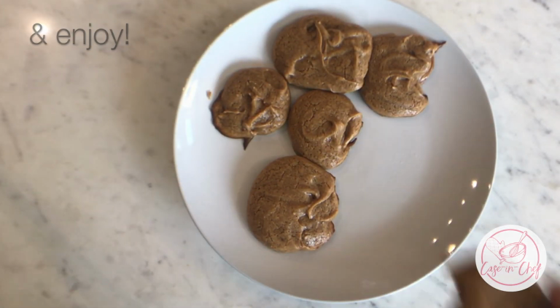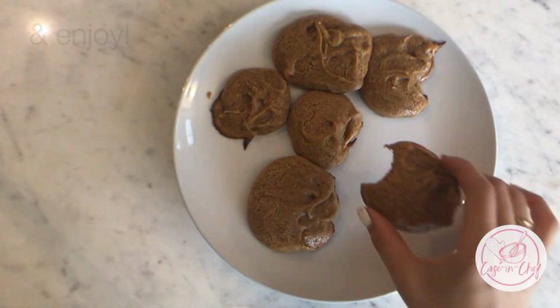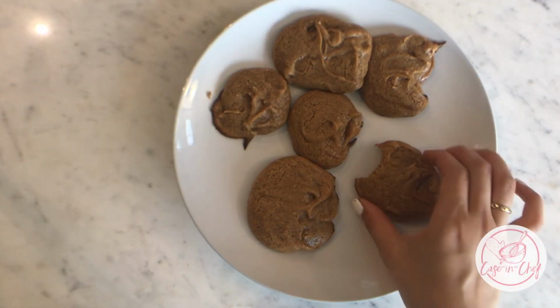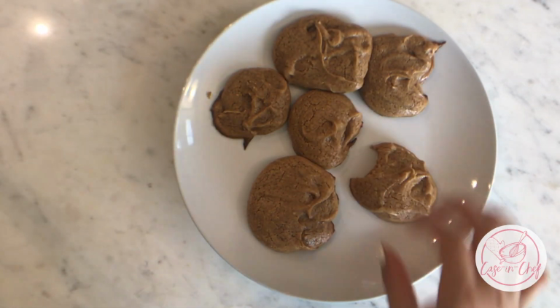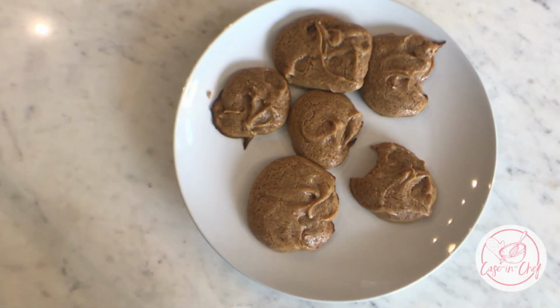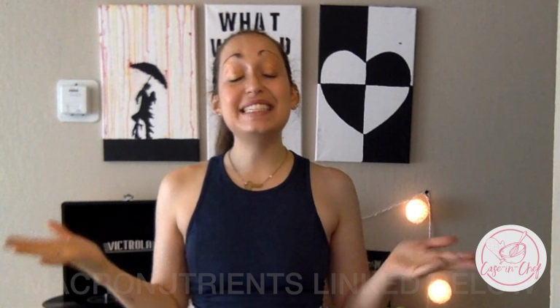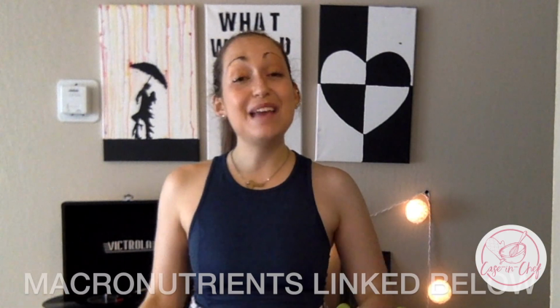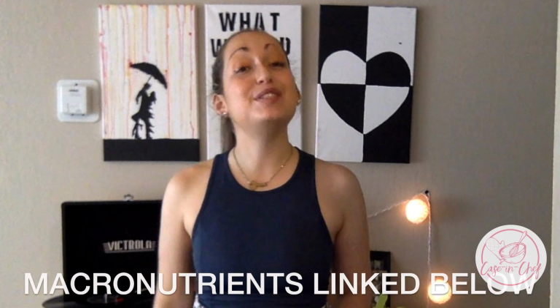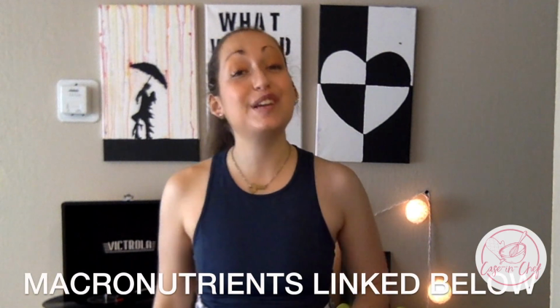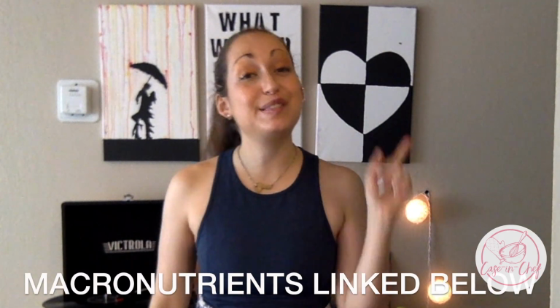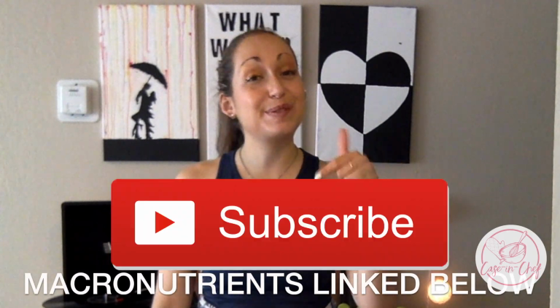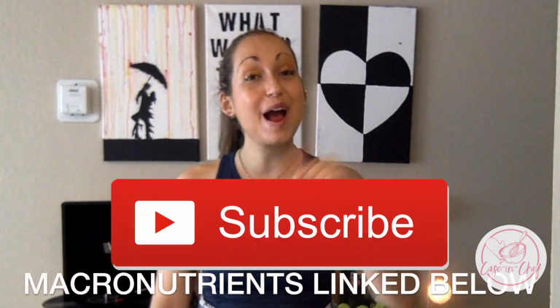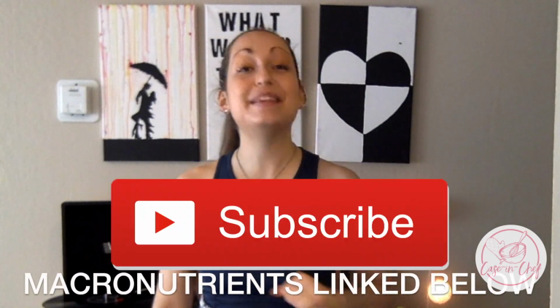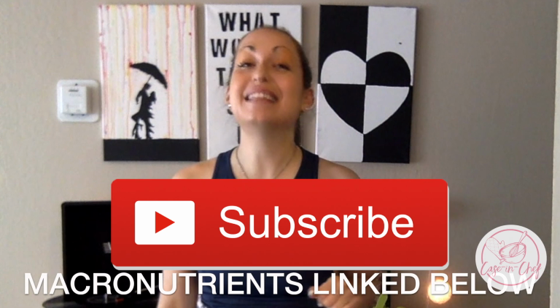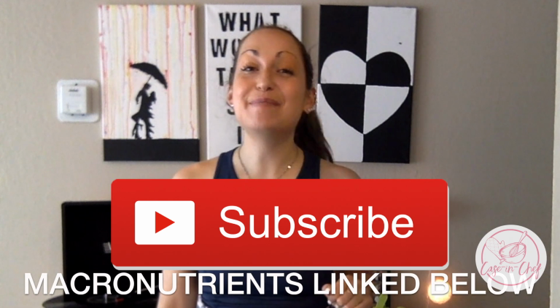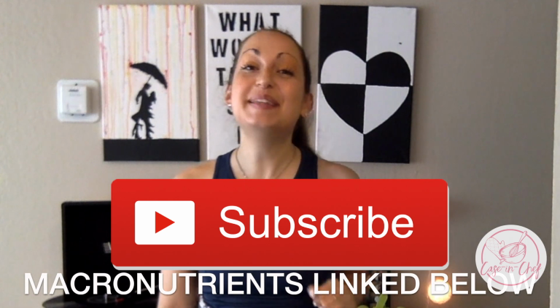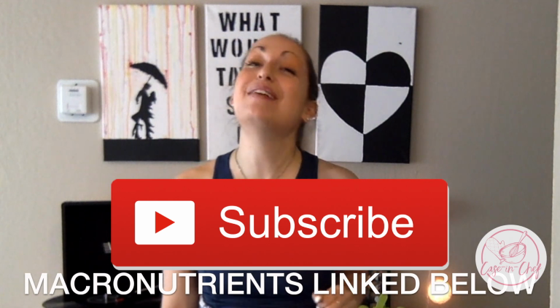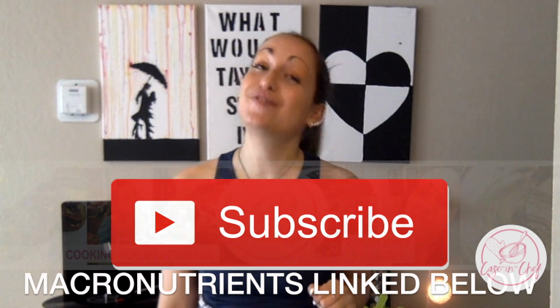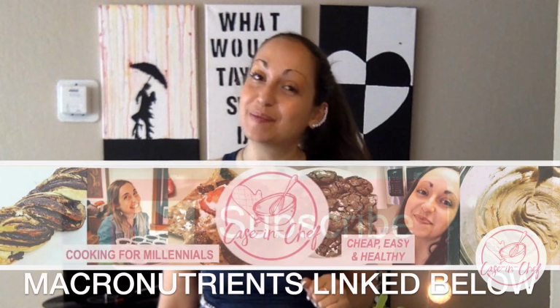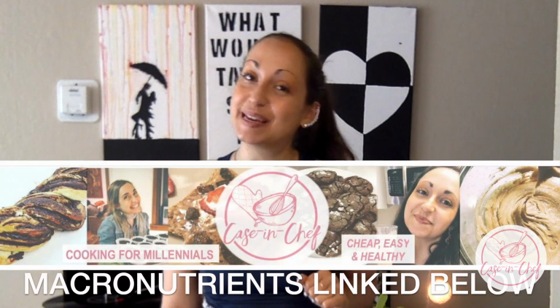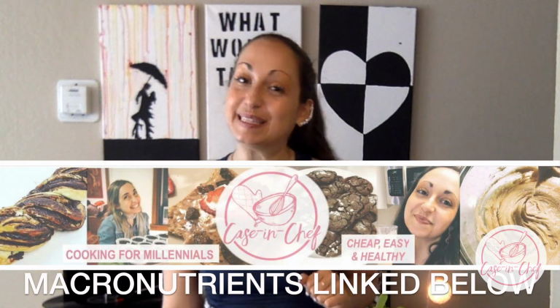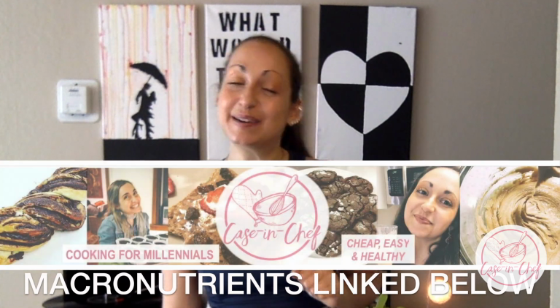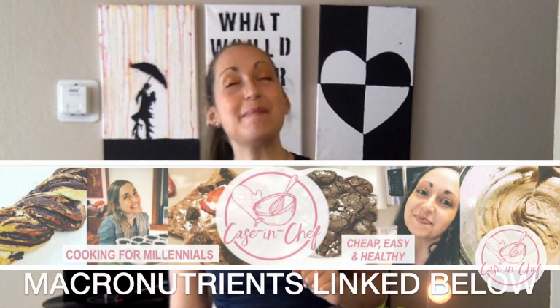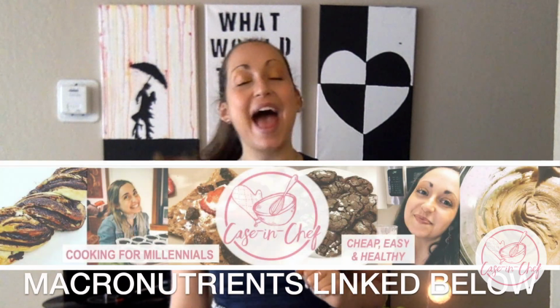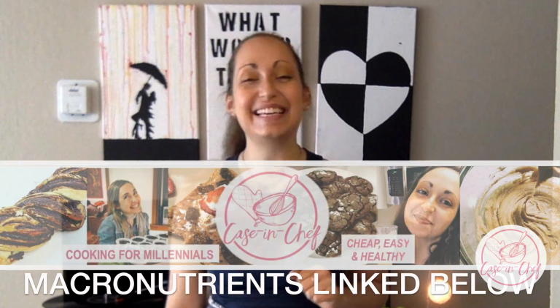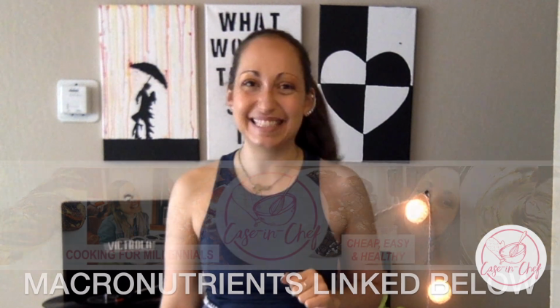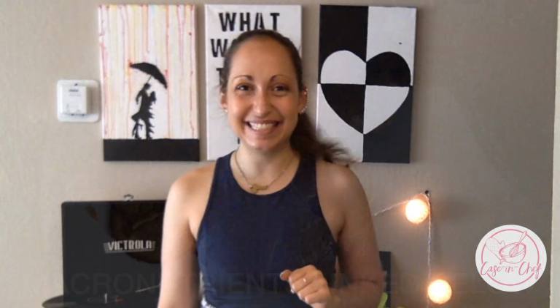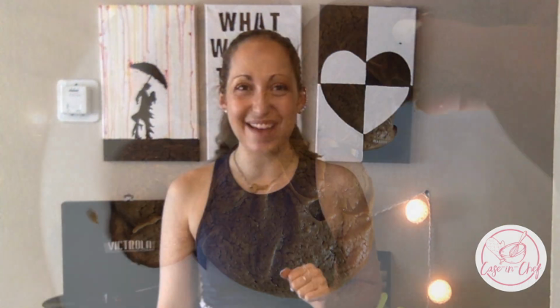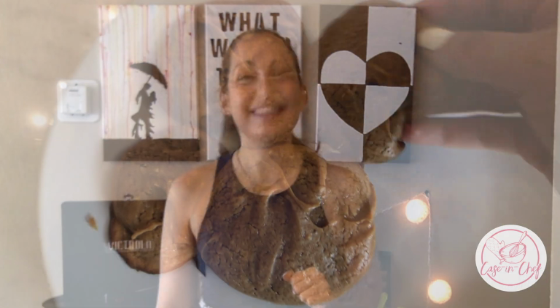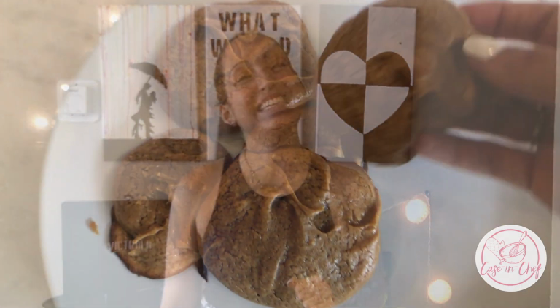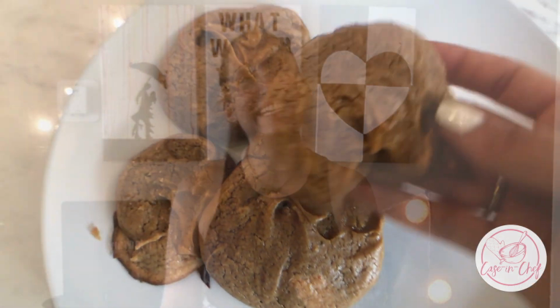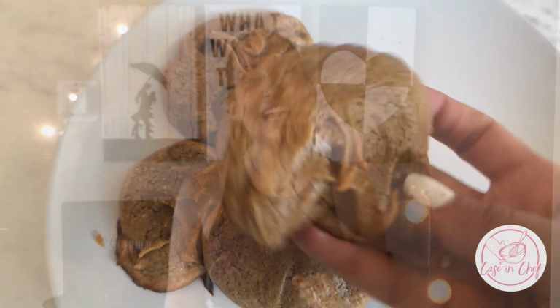That's all I have for you guys today. Be sure to hit subscribe, hit the like button, and follow me on Instagram at caseandchat. See you next time.